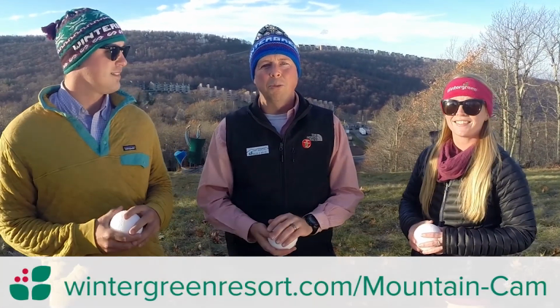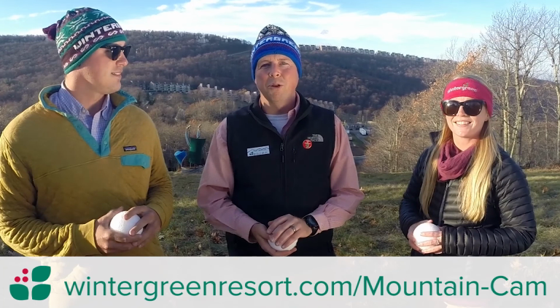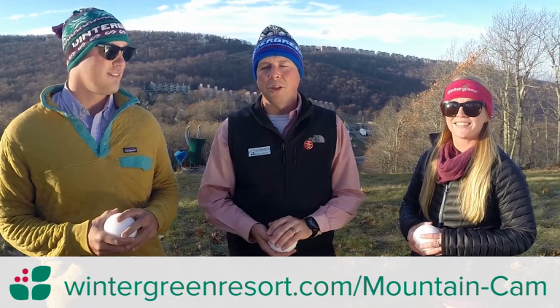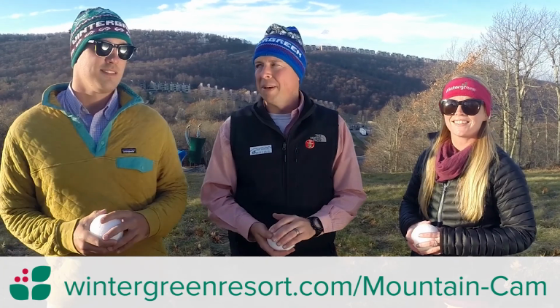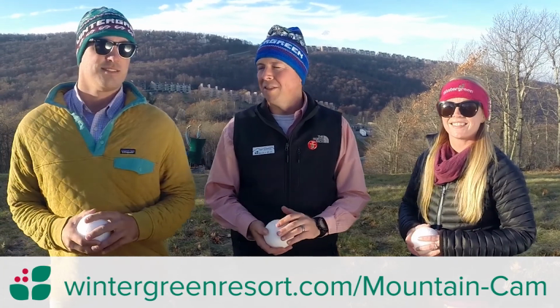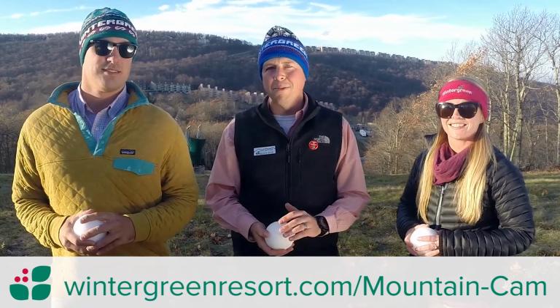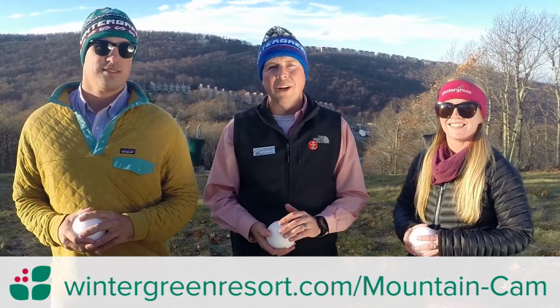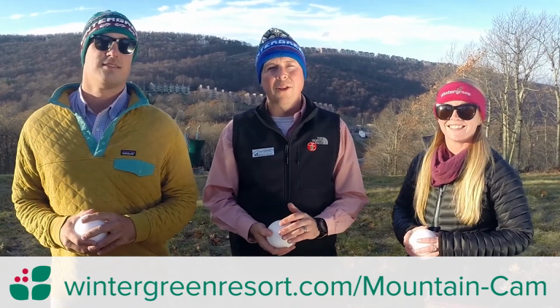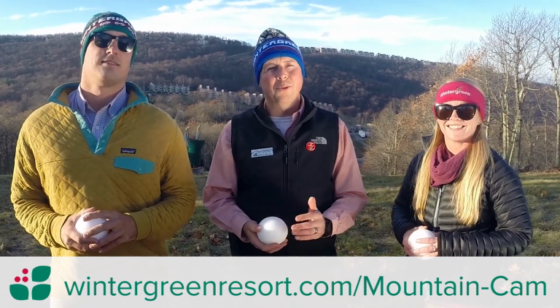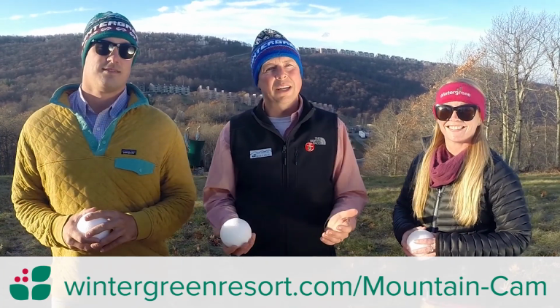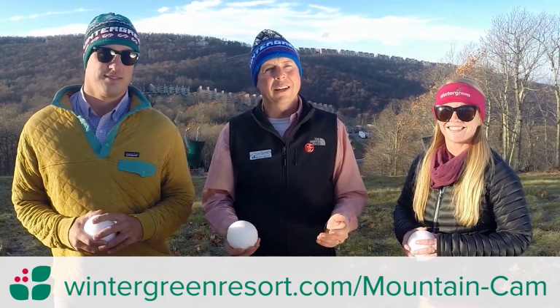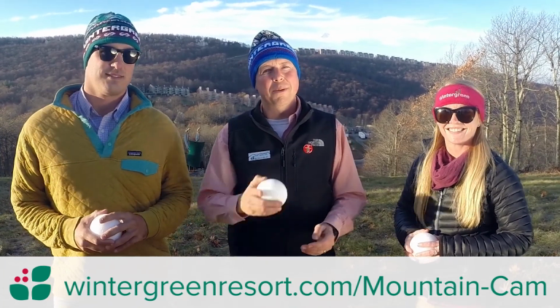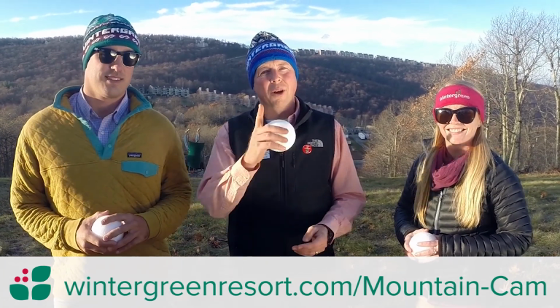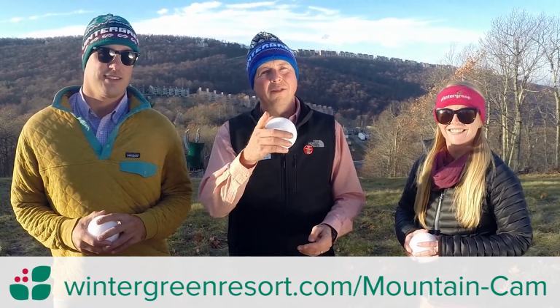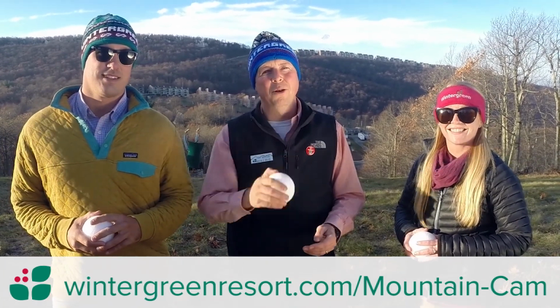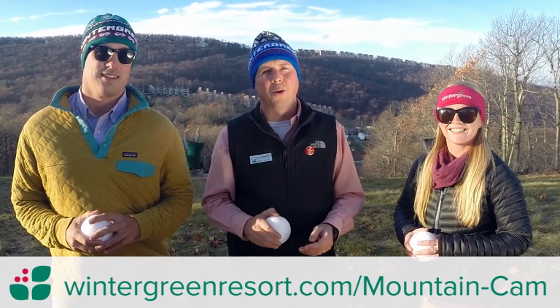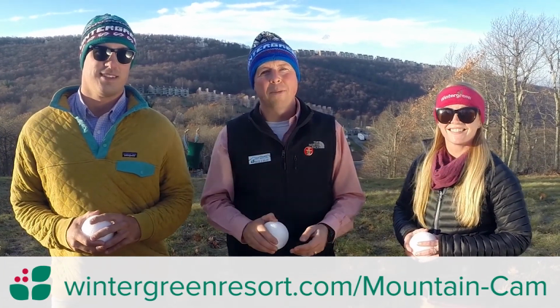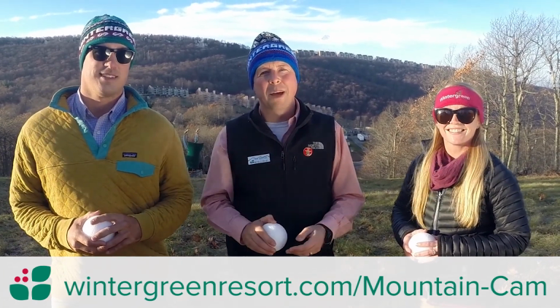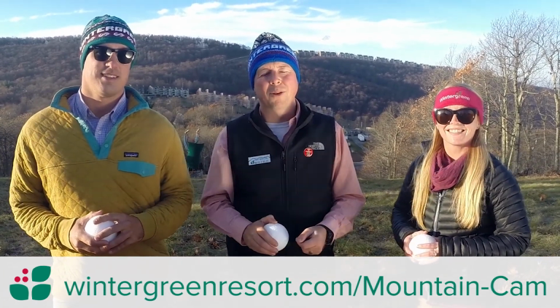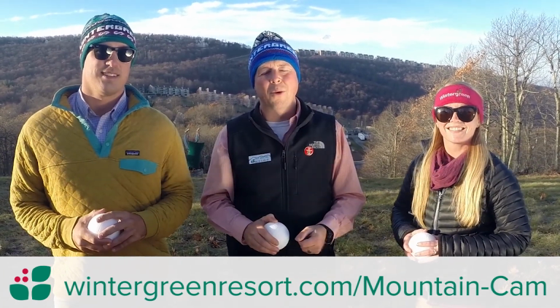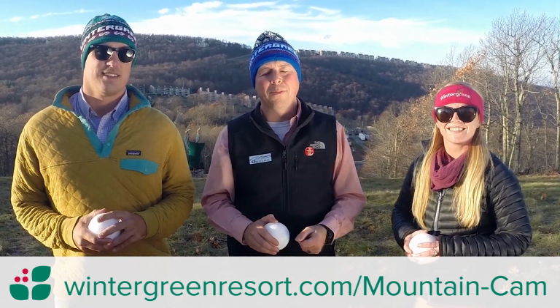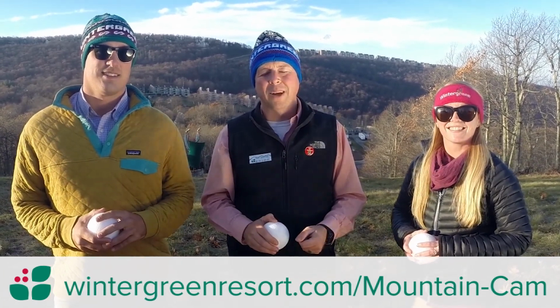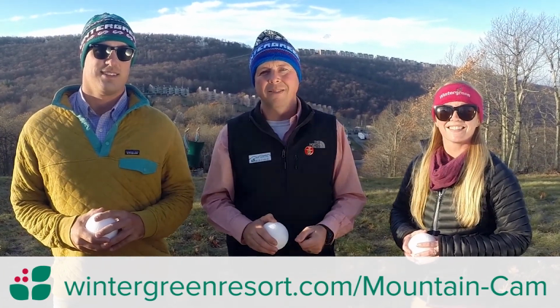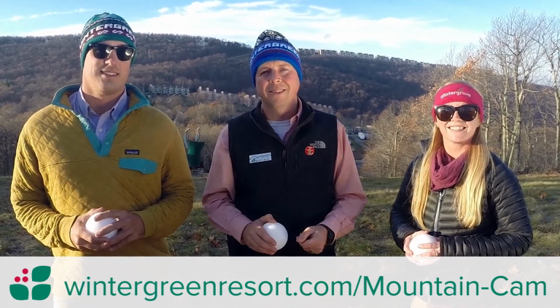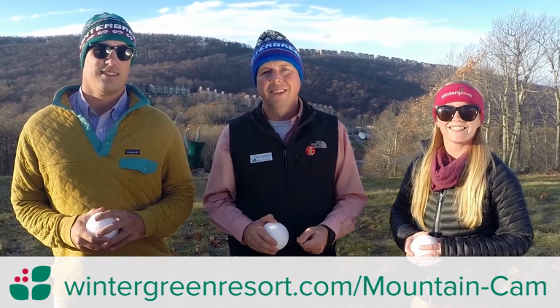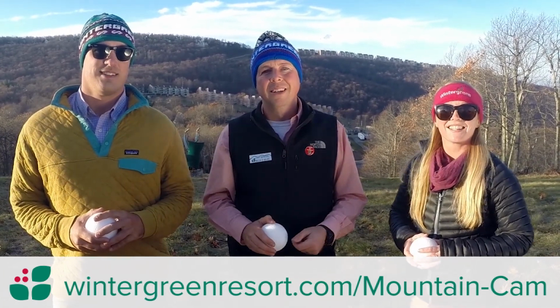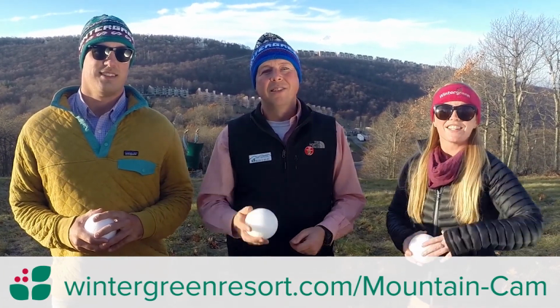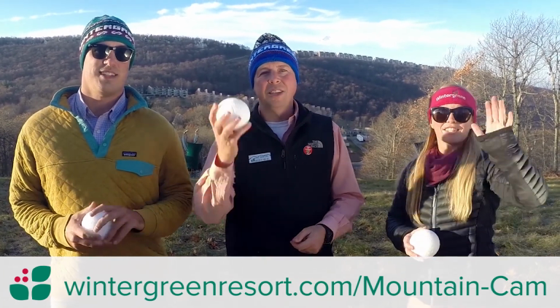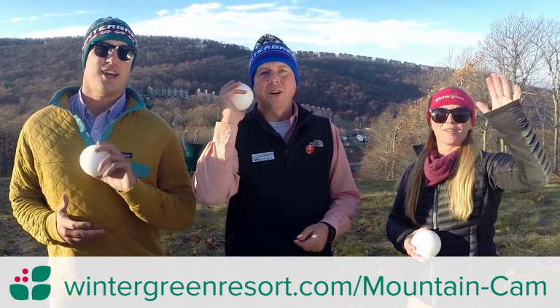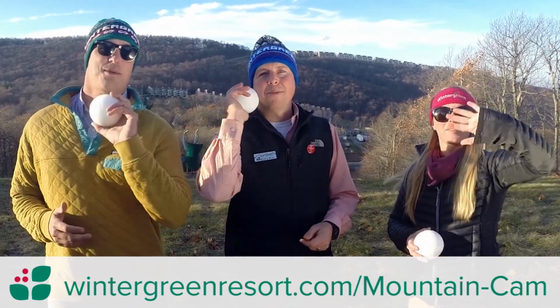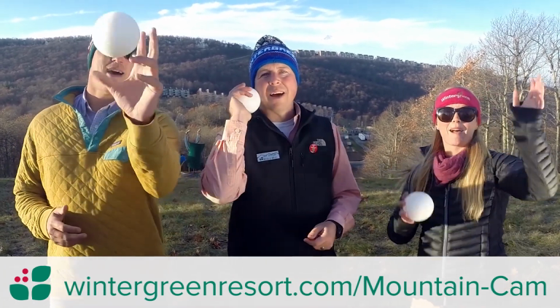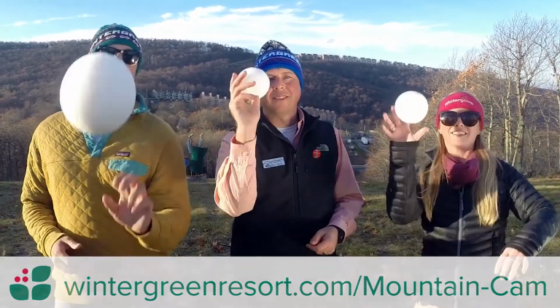We hope to start the big system here this weekend. Keep your eyes tuned on our webcams on our website. See you on the mountain!